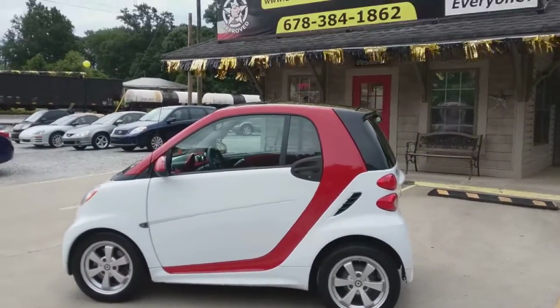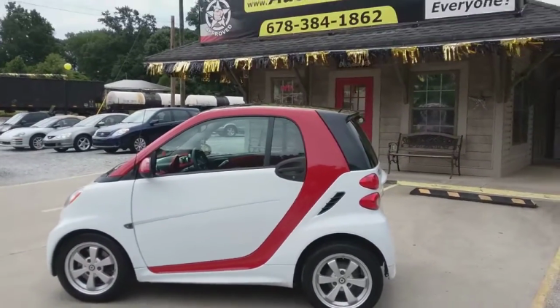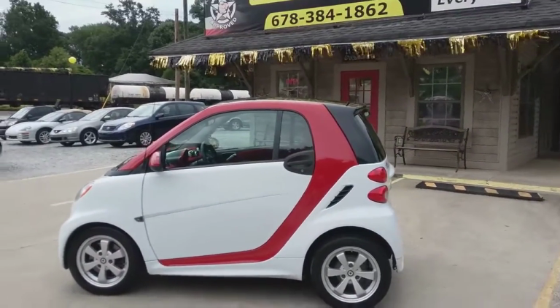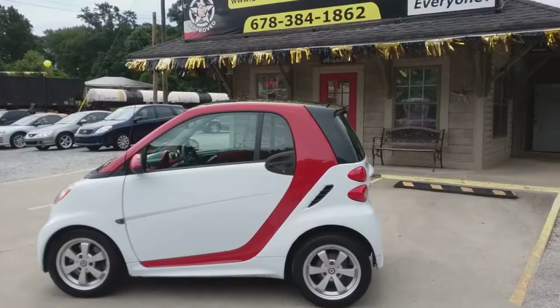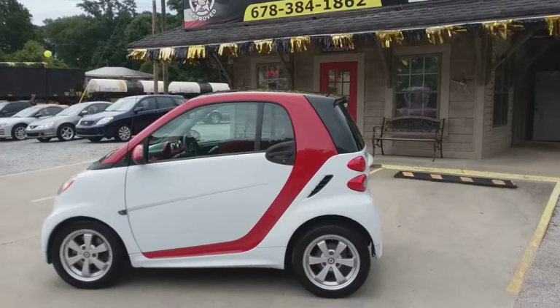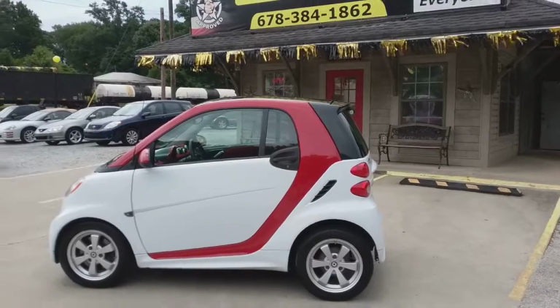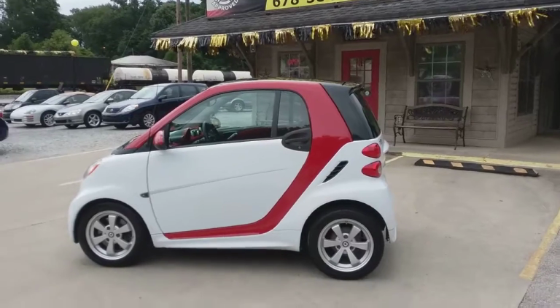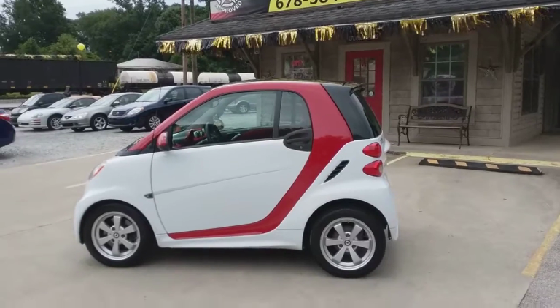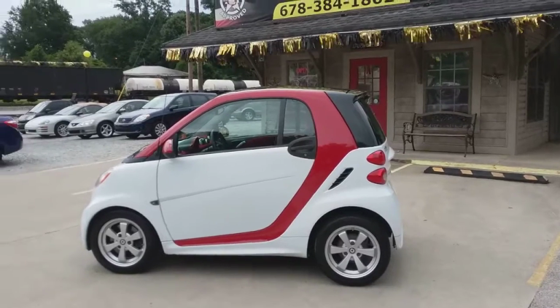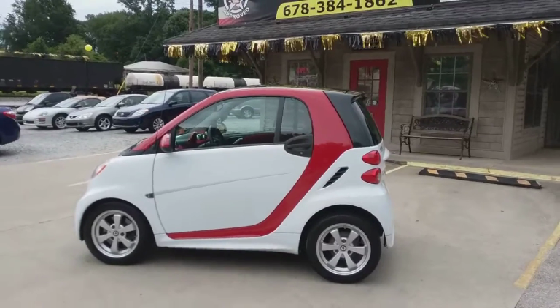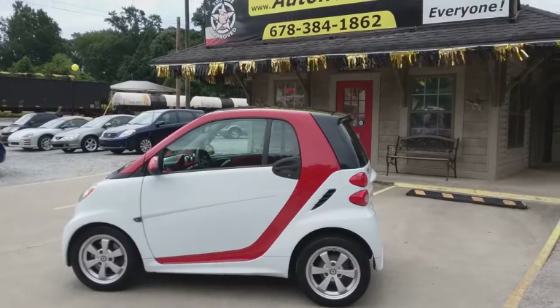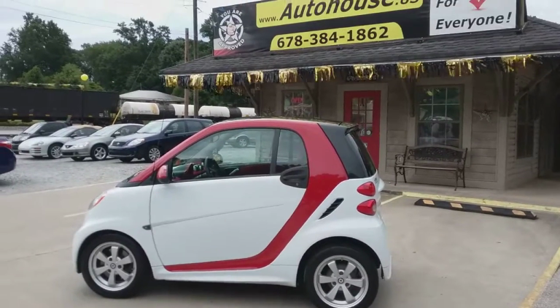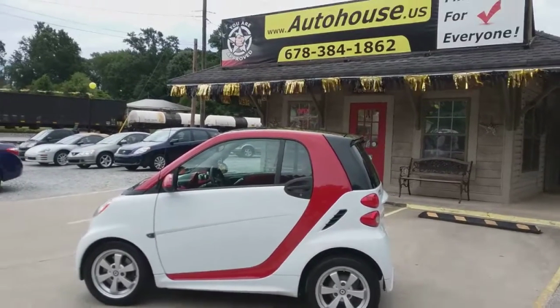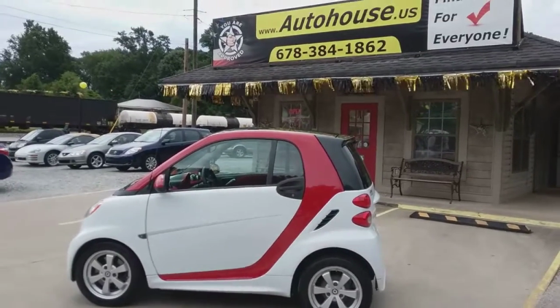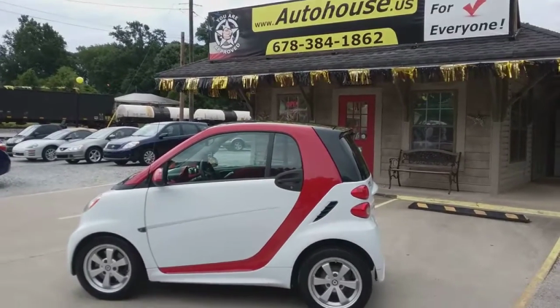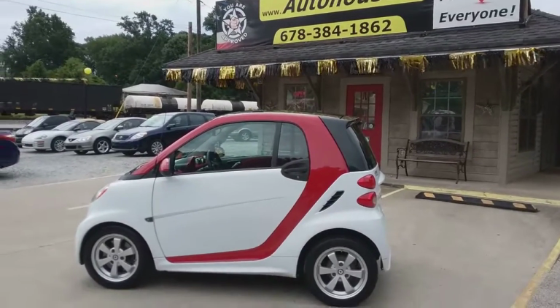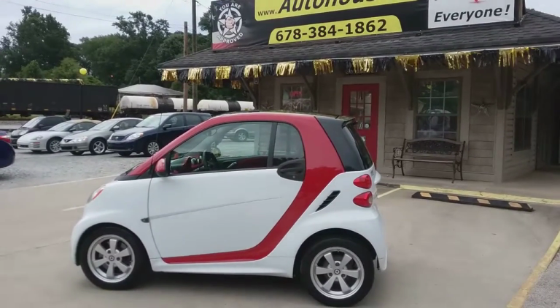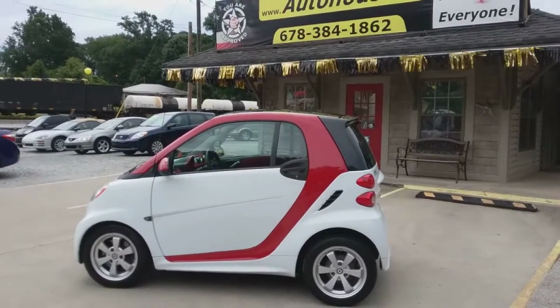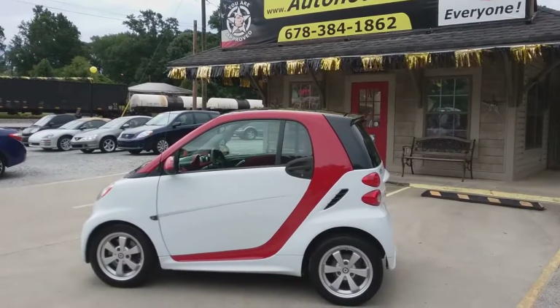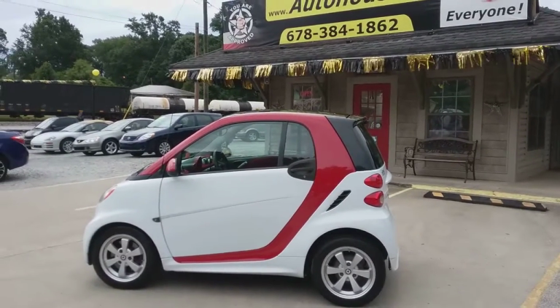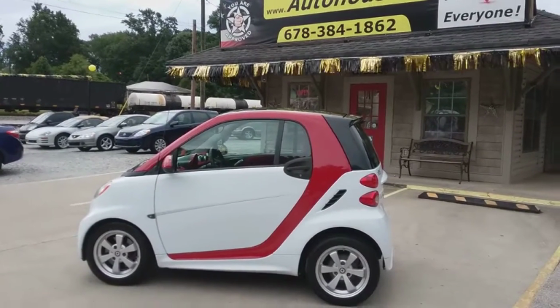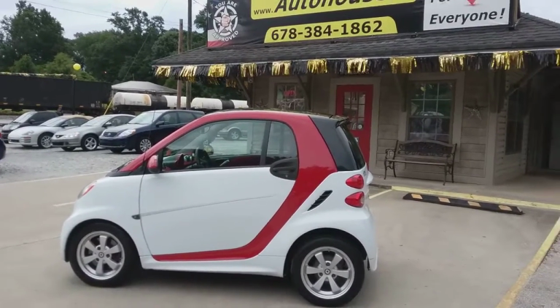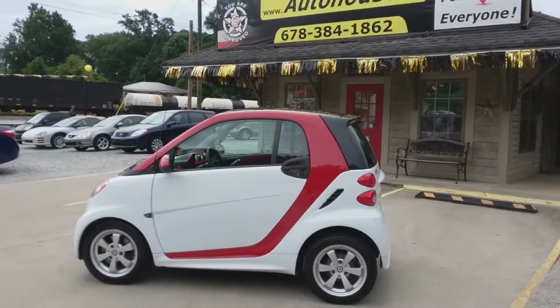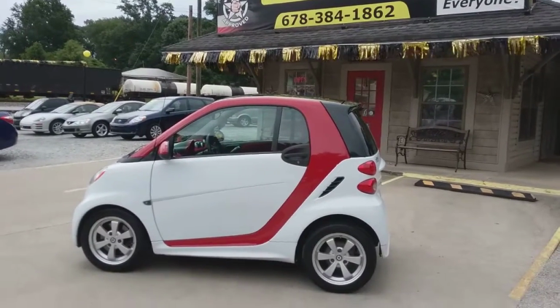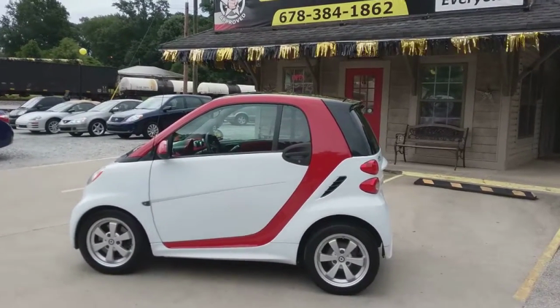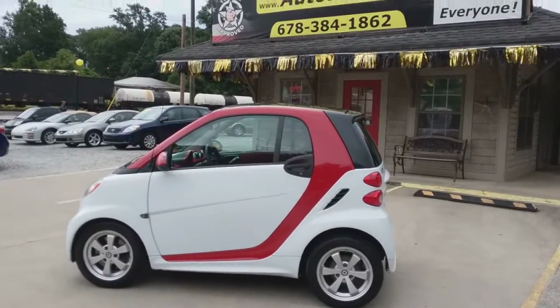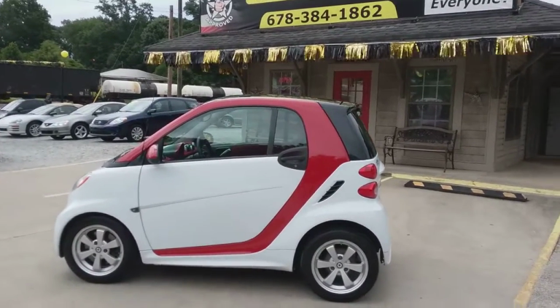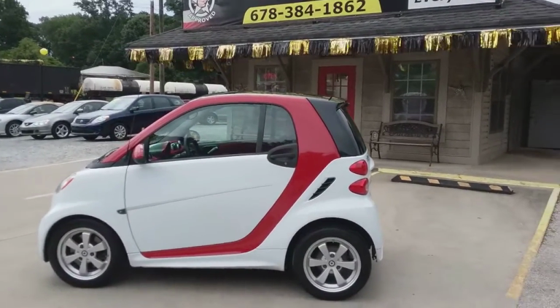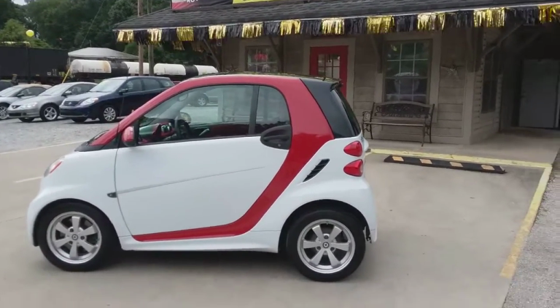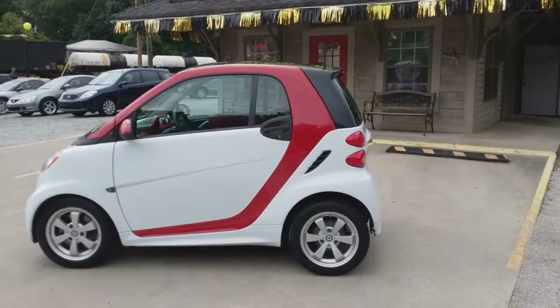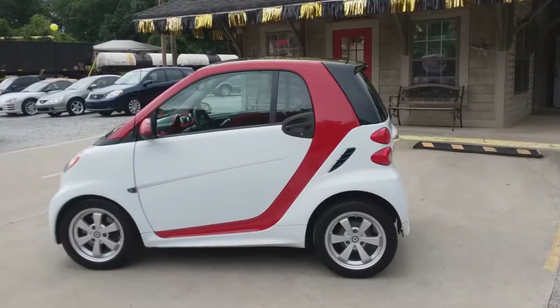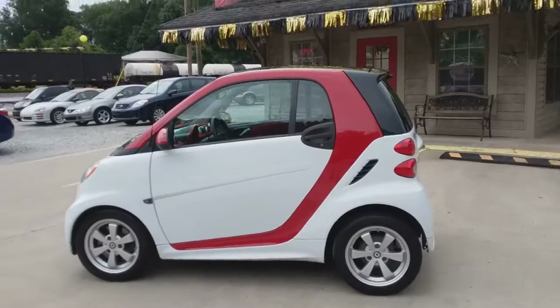And just in case you were looking for a Starsky & Hutch mini-me vehicle, you have found it.